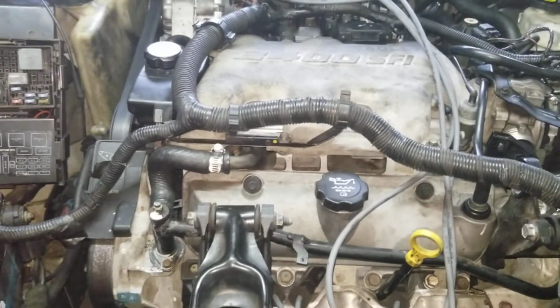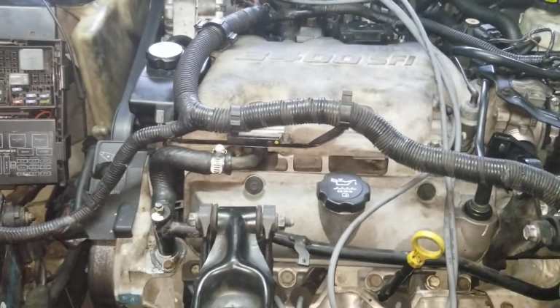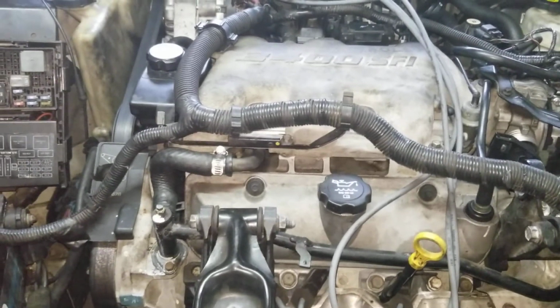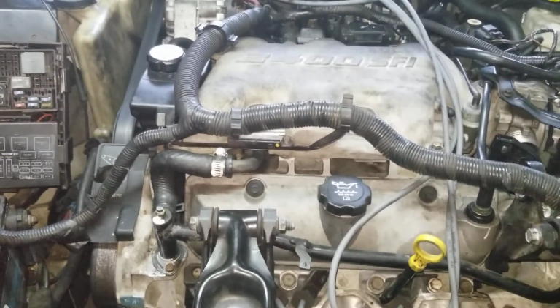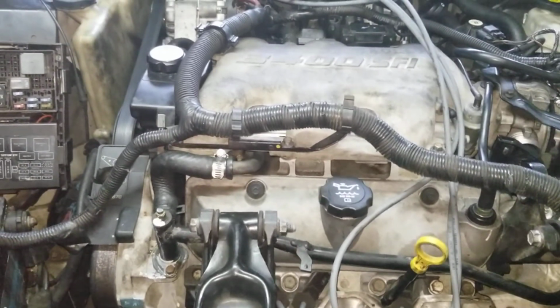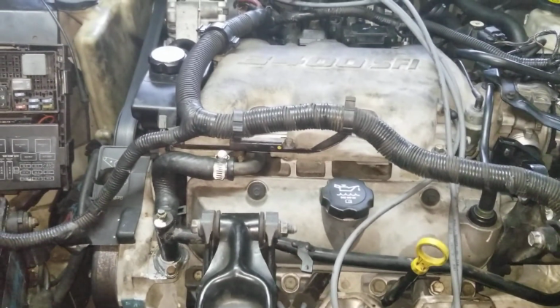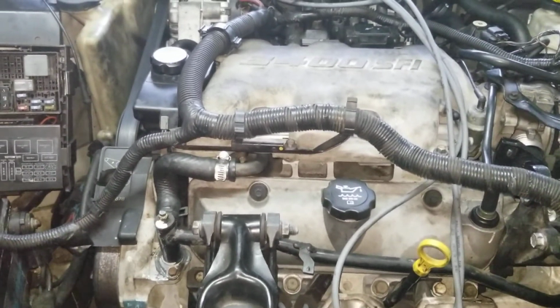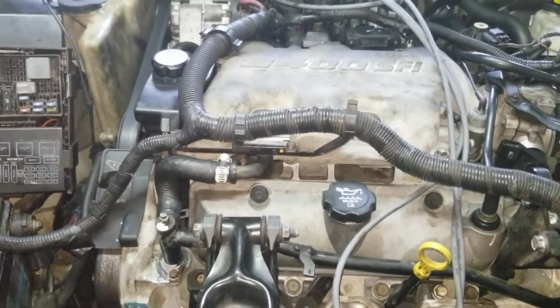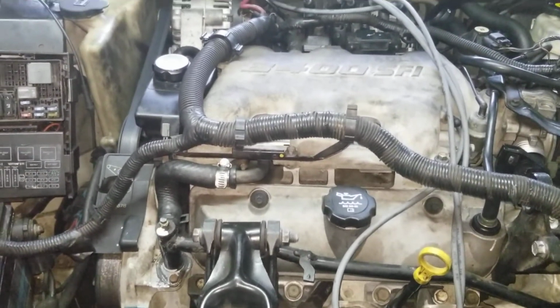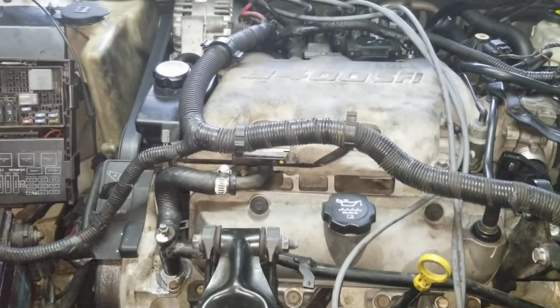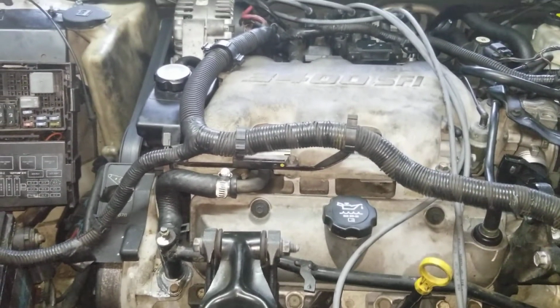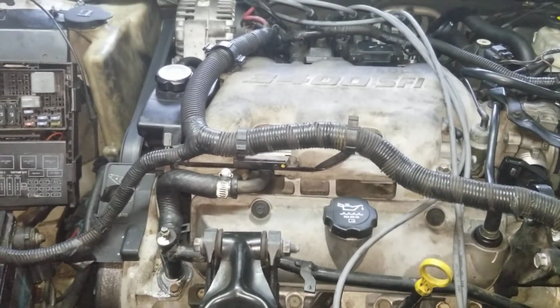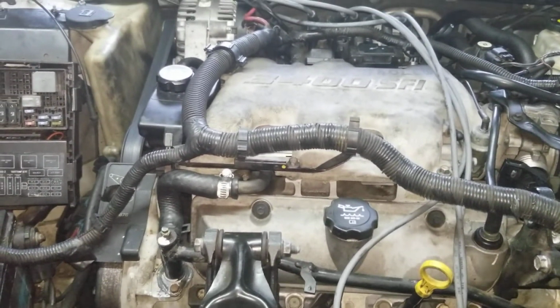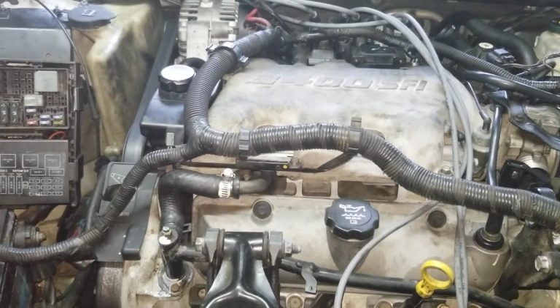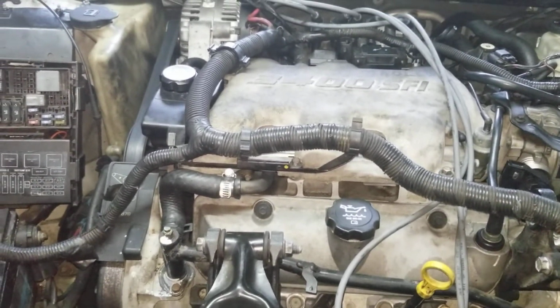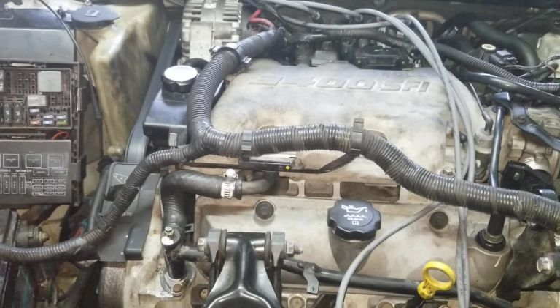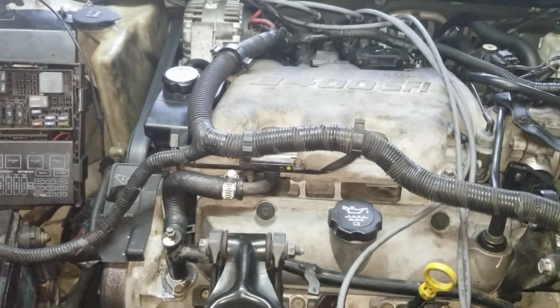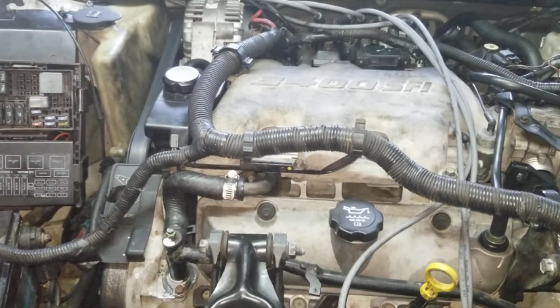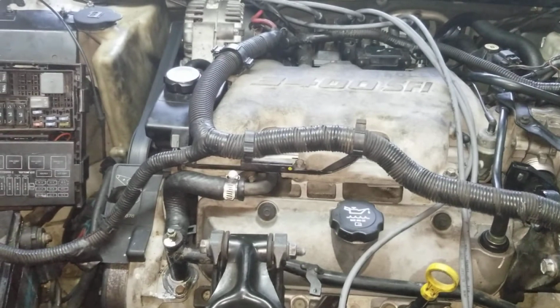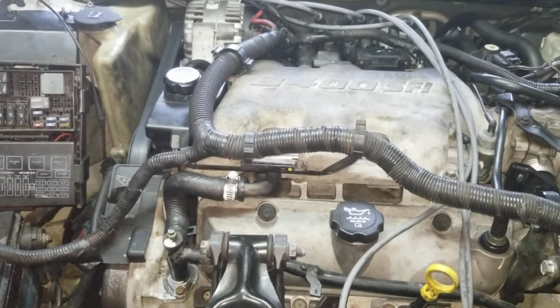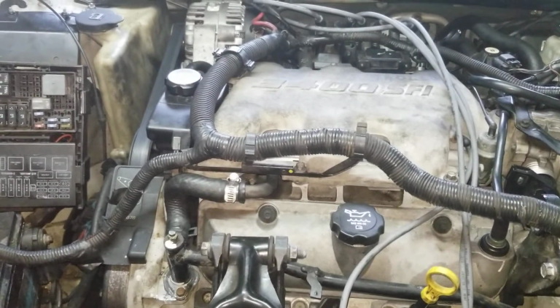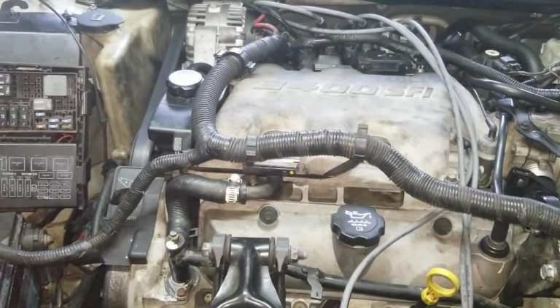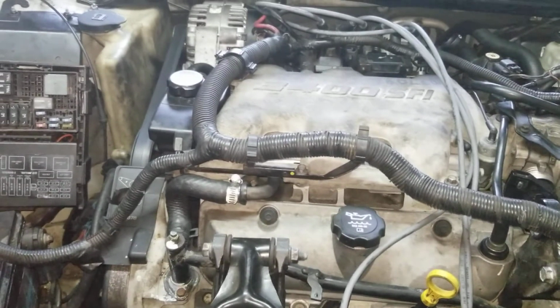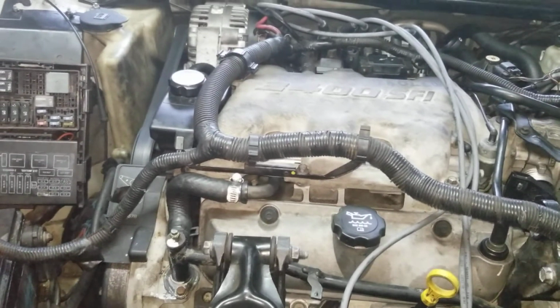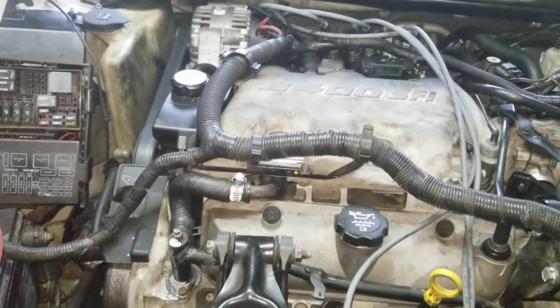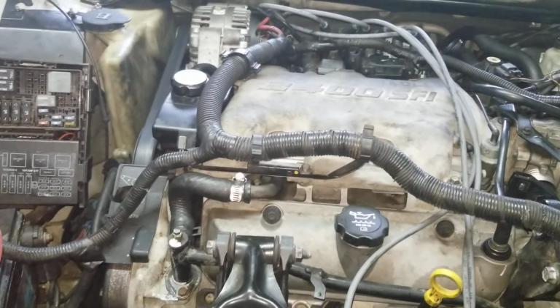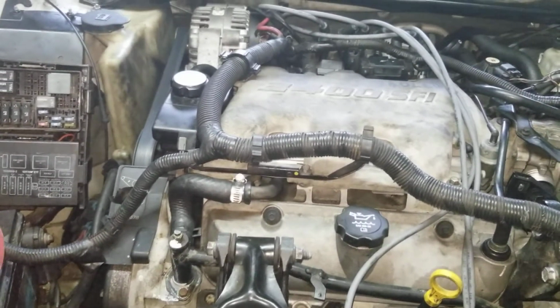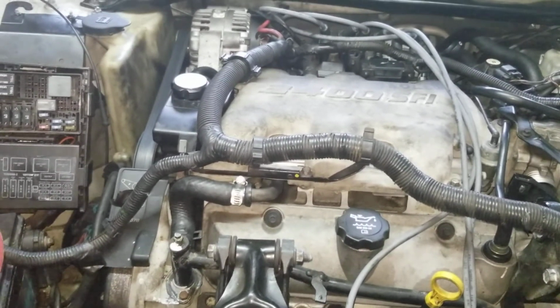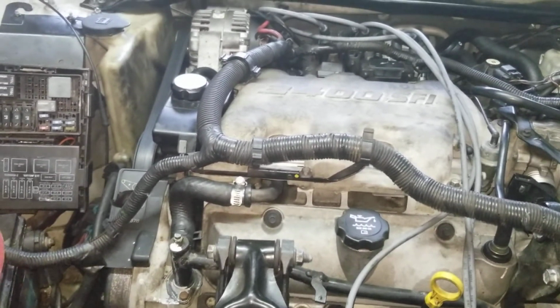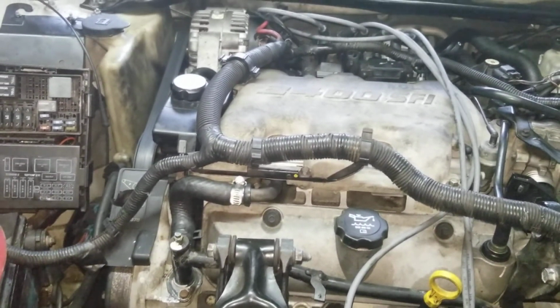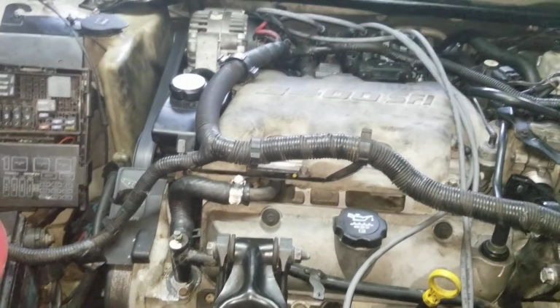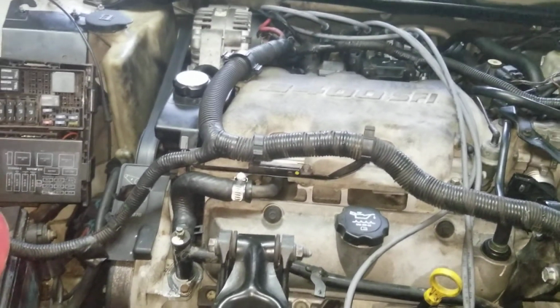There's the 3.4s, 3.1s, 3.5s, 3.9s, 3.8s — they all have a bleeder valve somewhere.